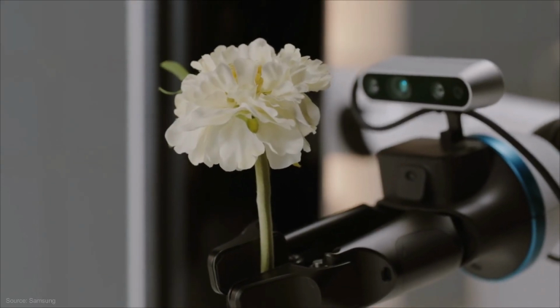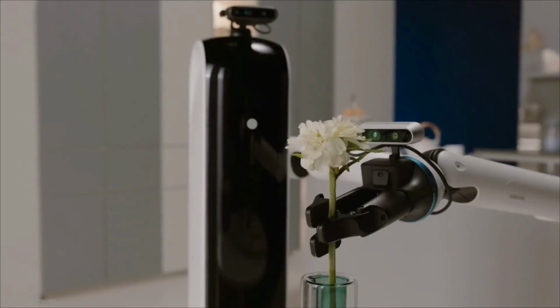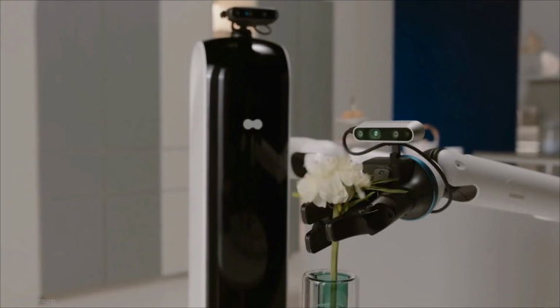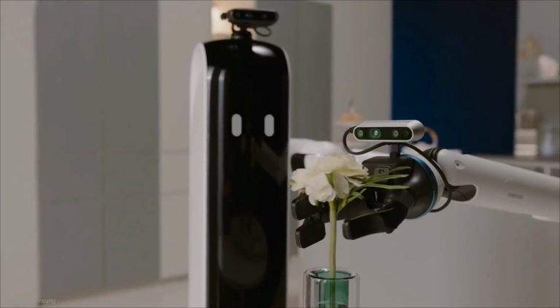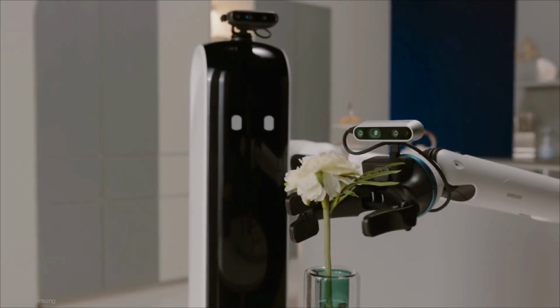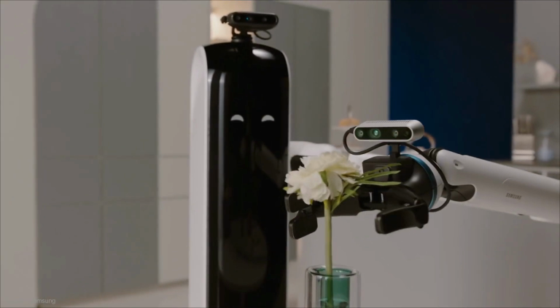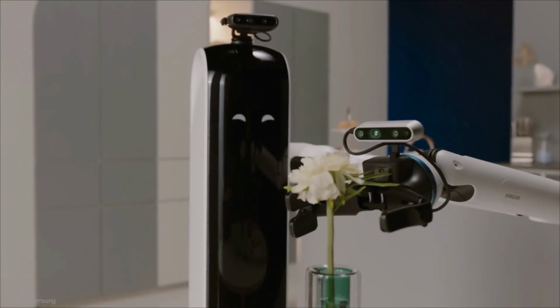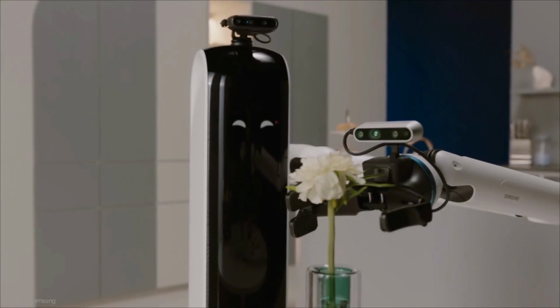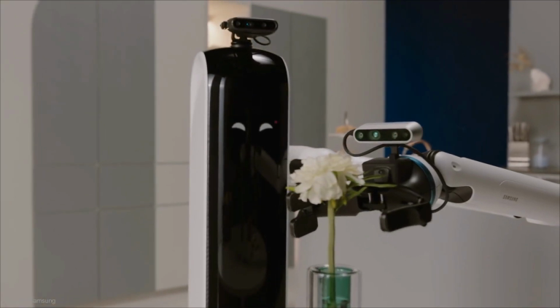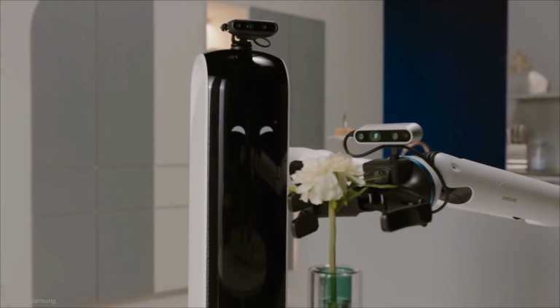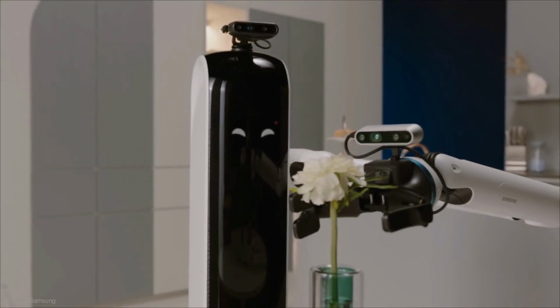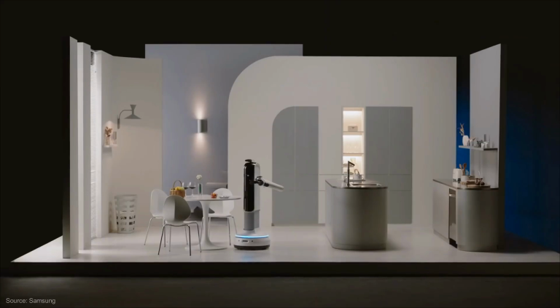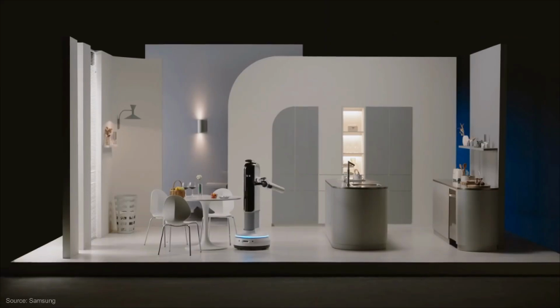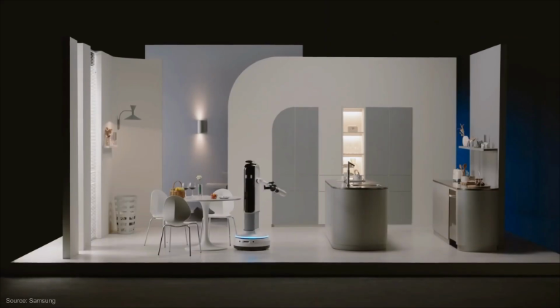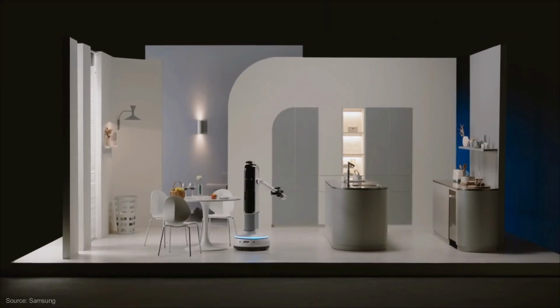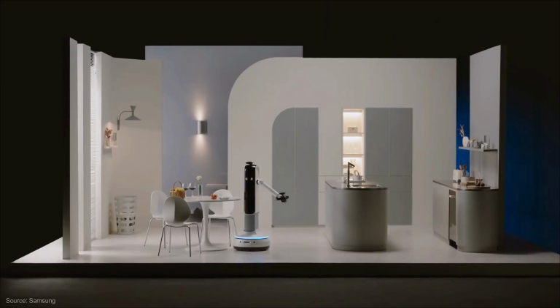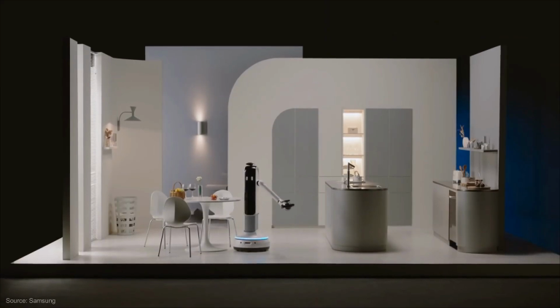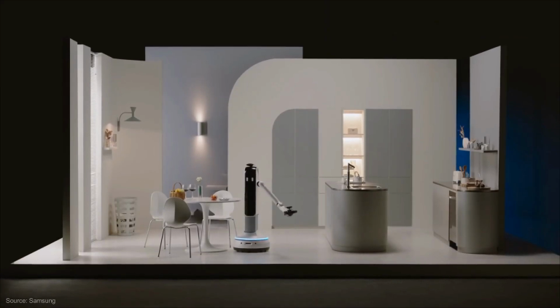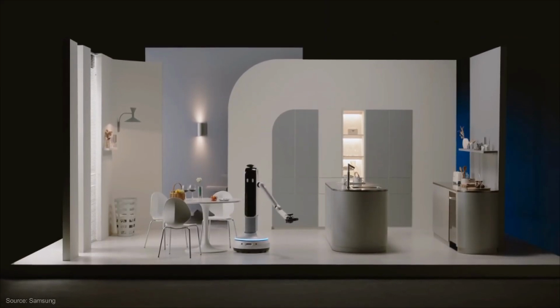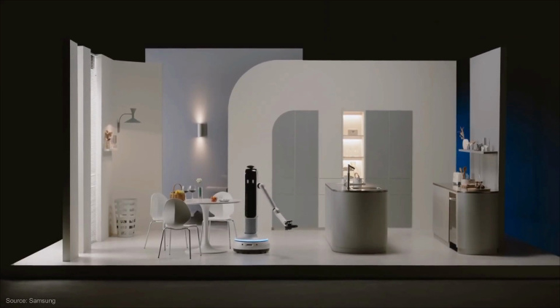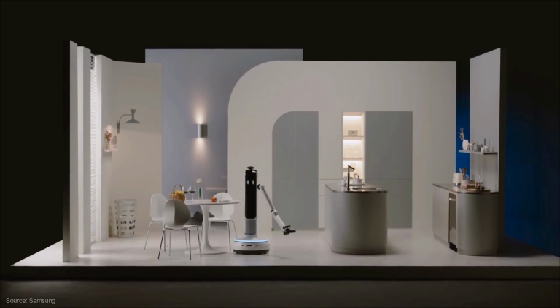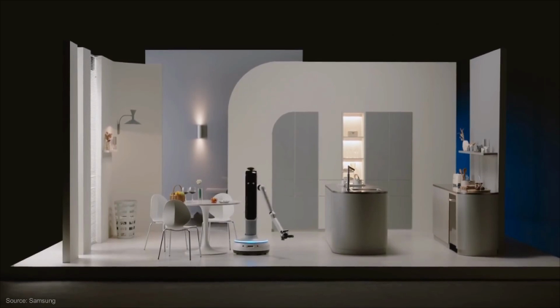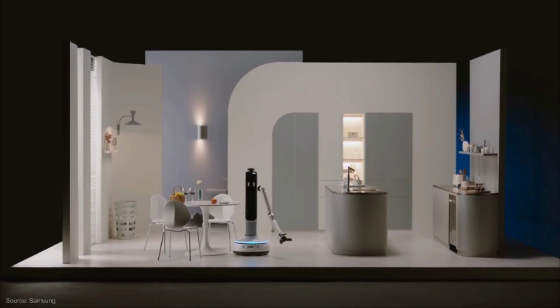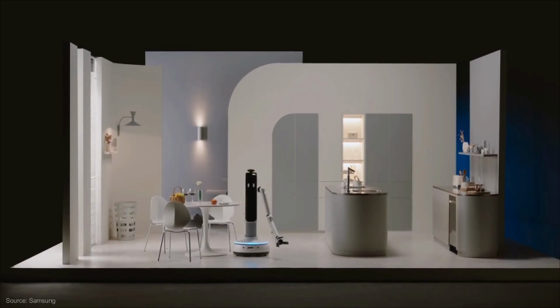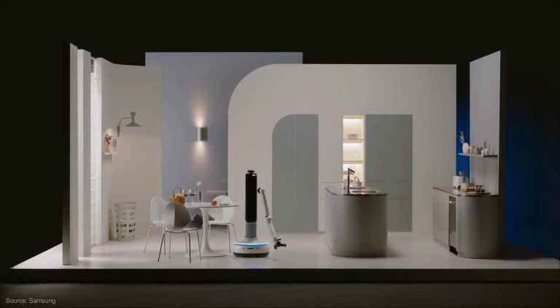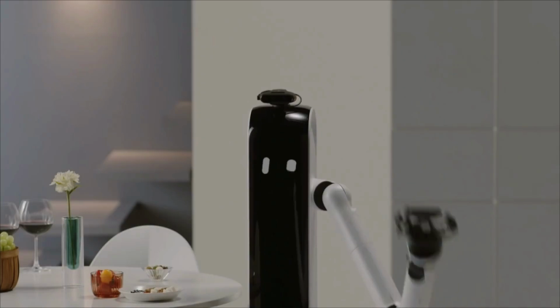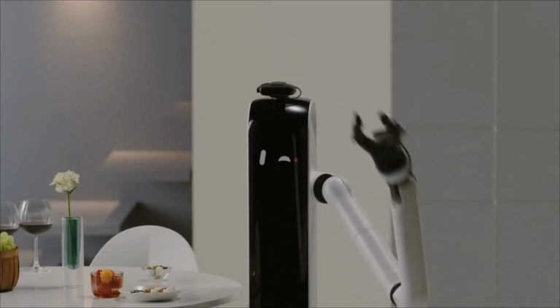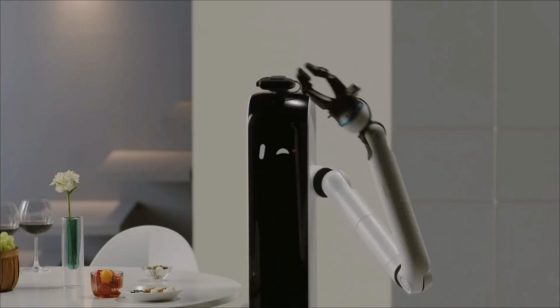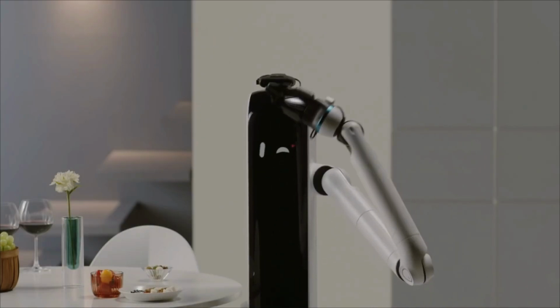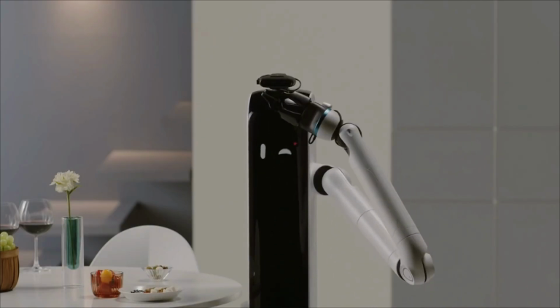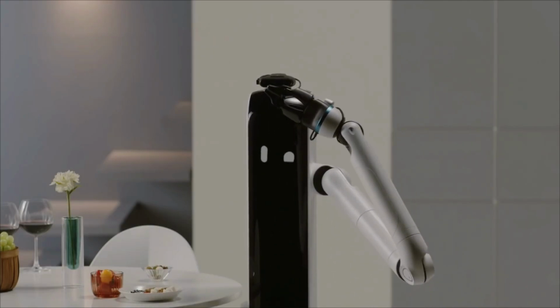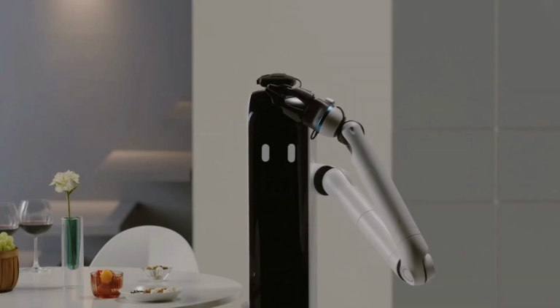Personally, I cannot wait for a robot to tell me that I need to drink more water. Let me know what you'd be looking forward to.